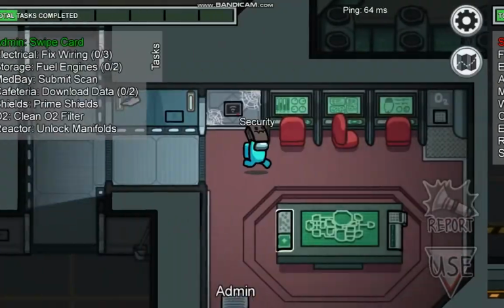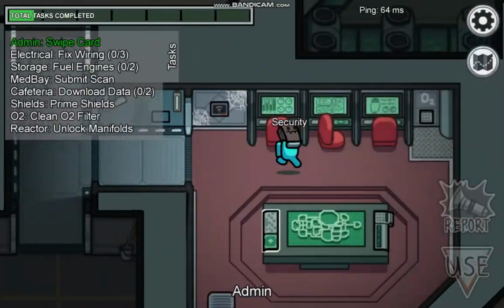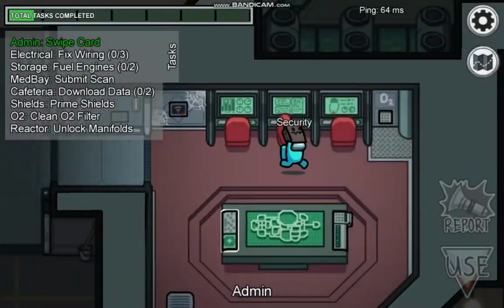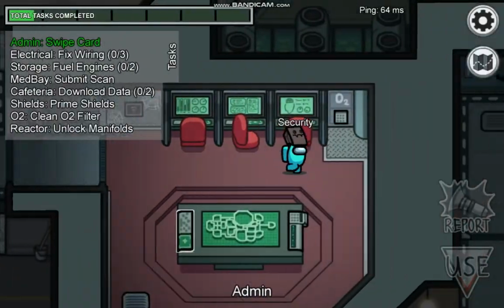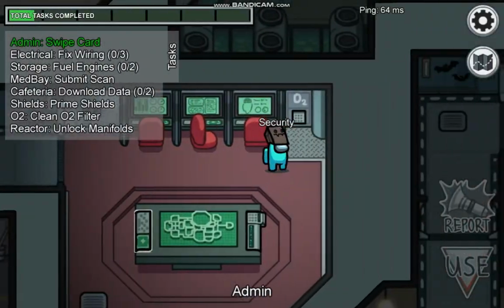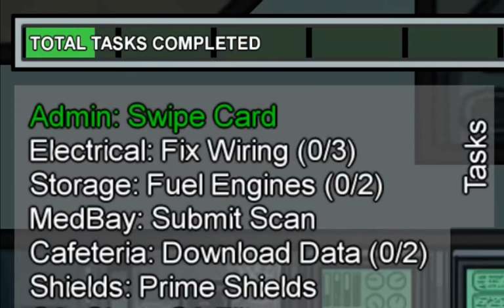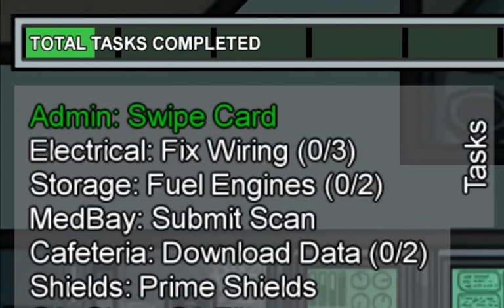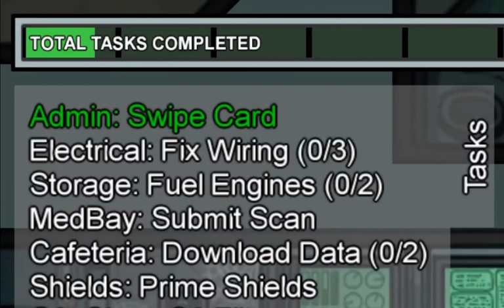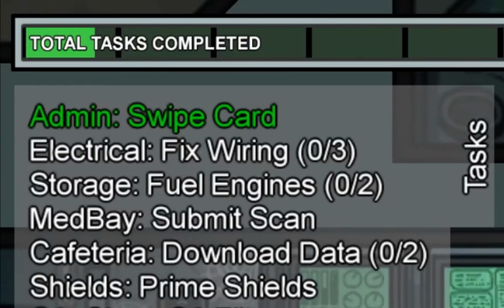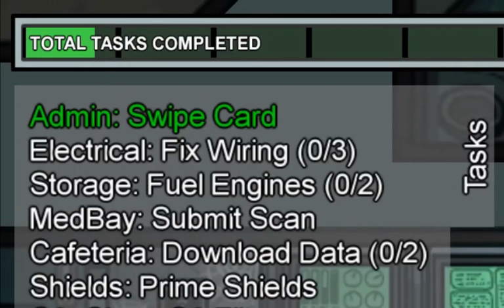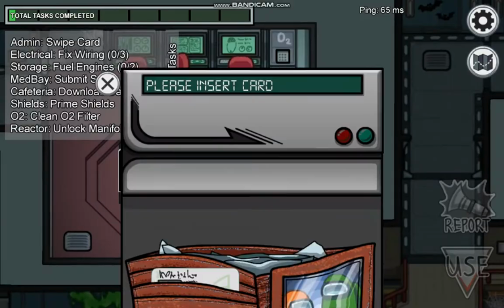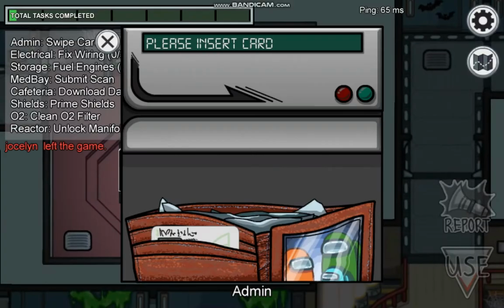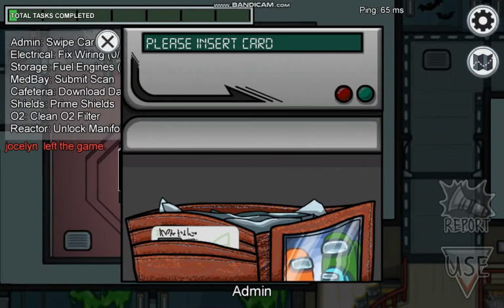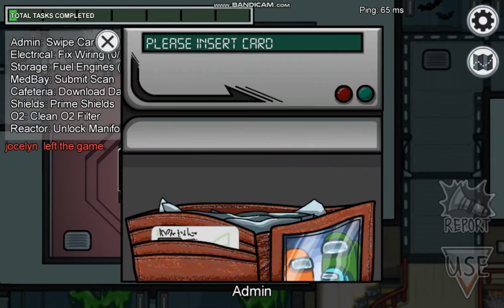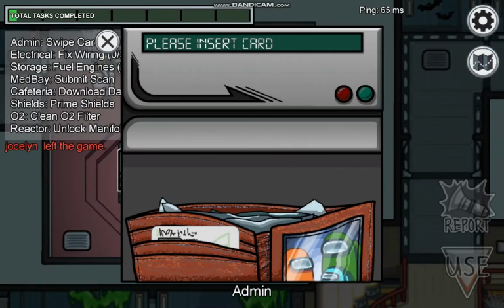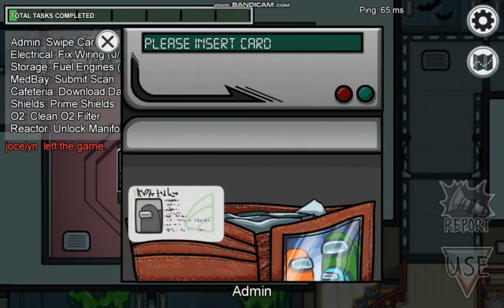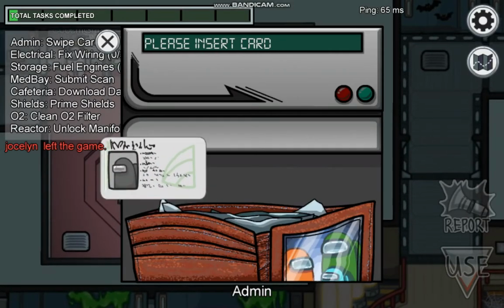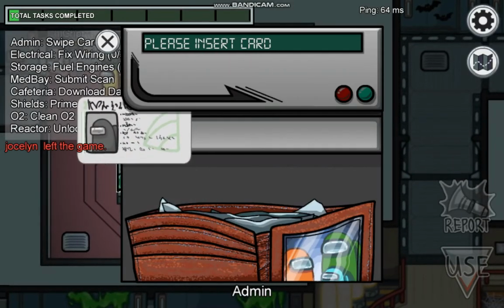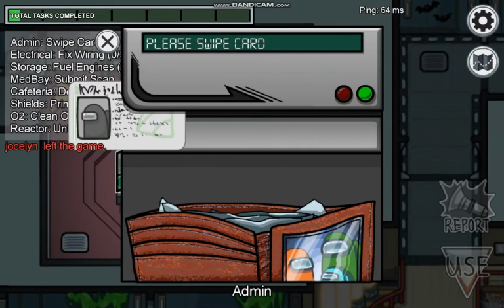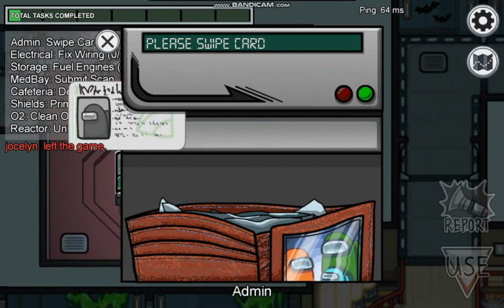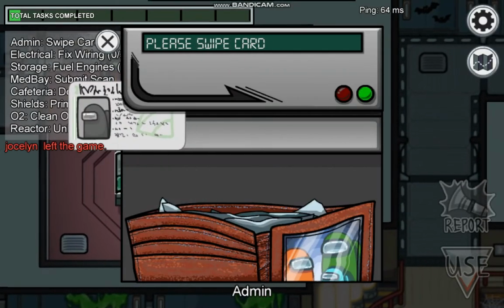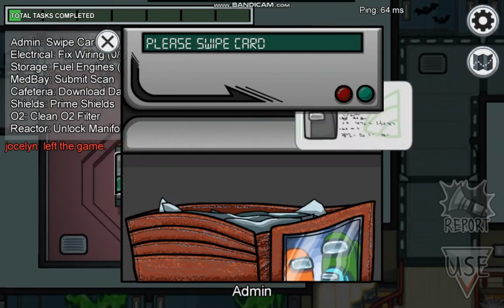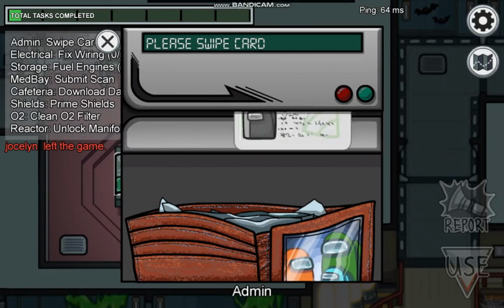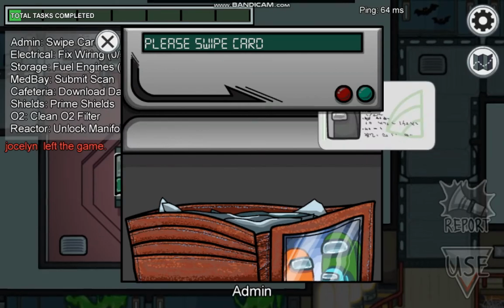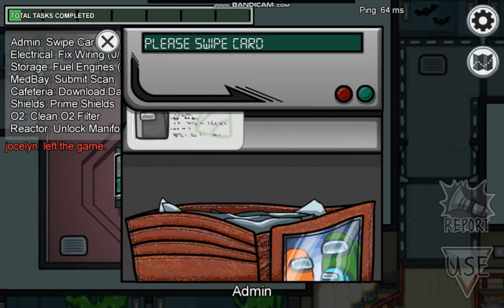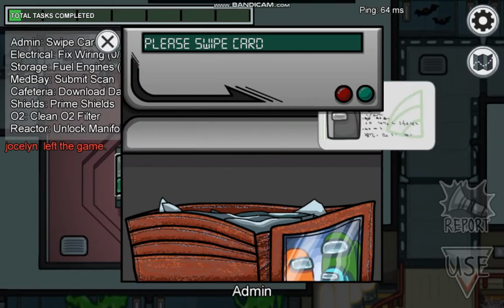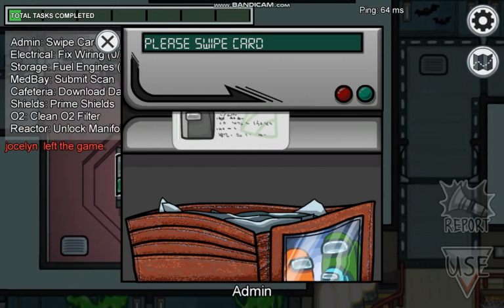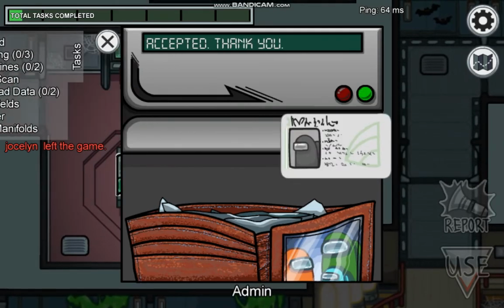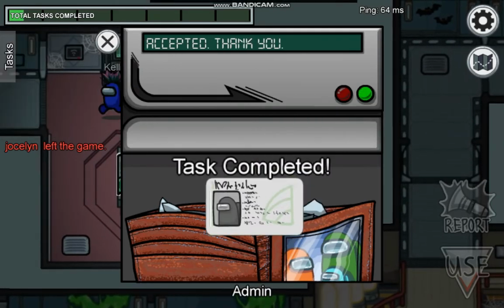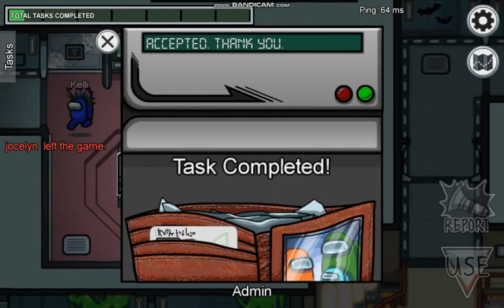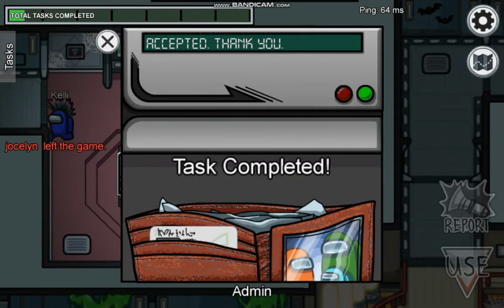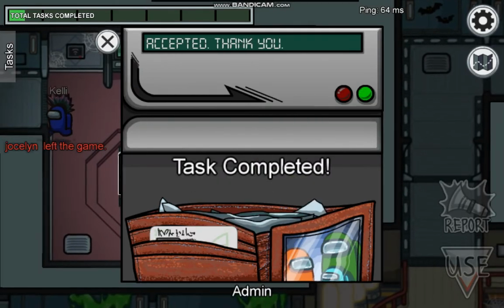Also, if you have a swipe card task, you can do that extra fast by moving the card back and forth like this. Works every time.